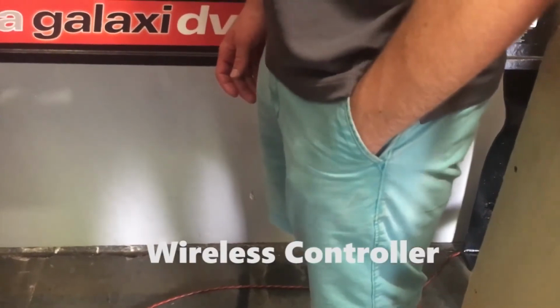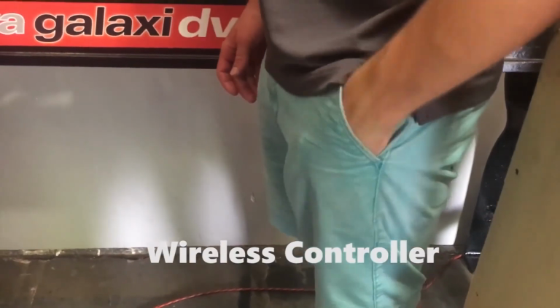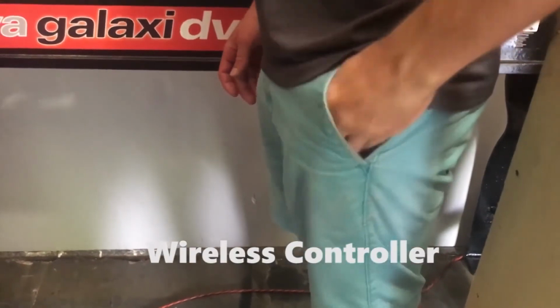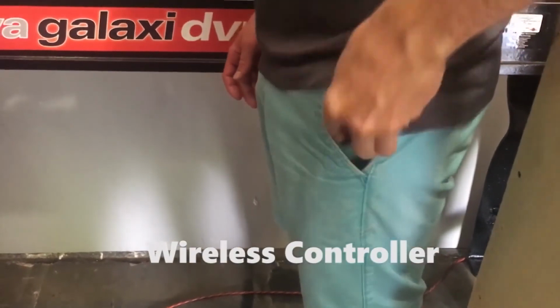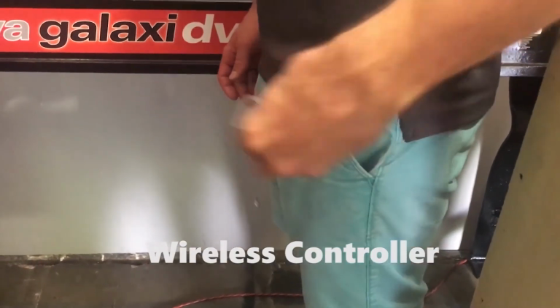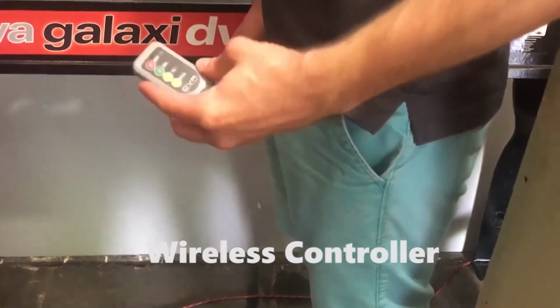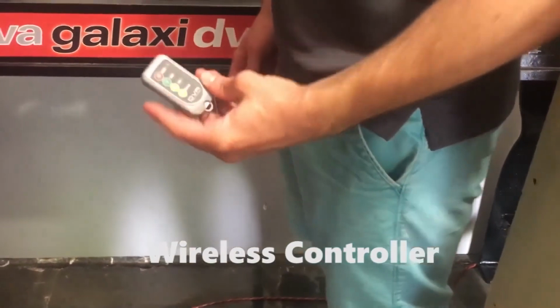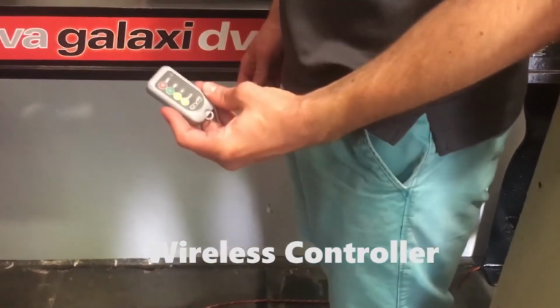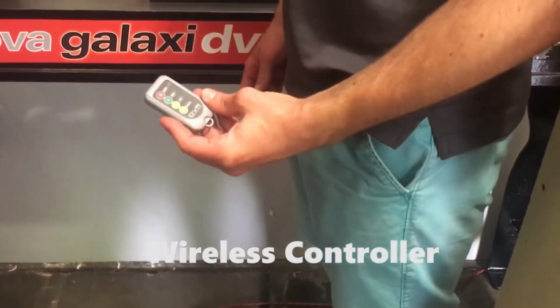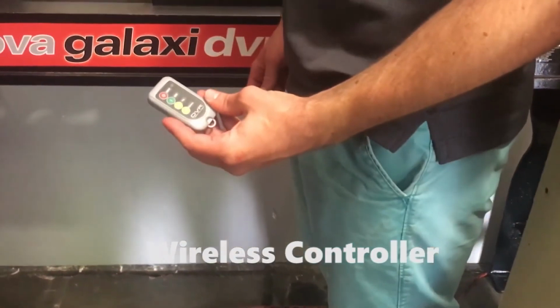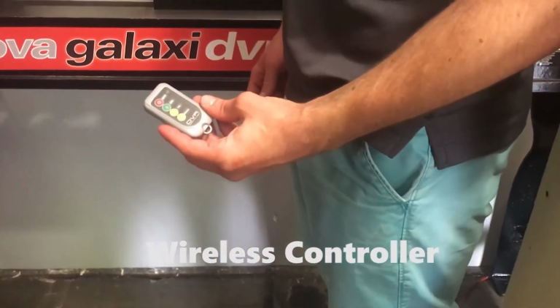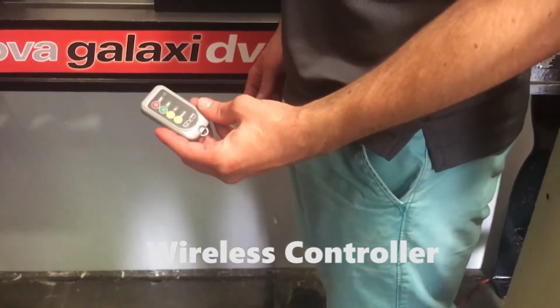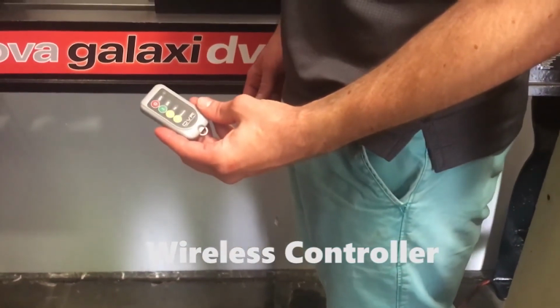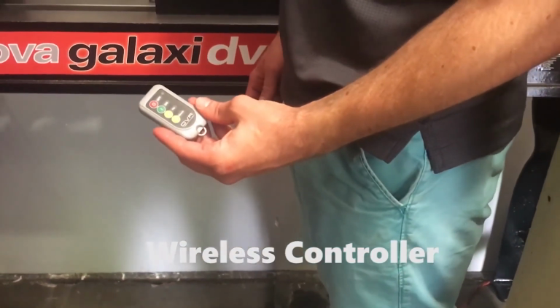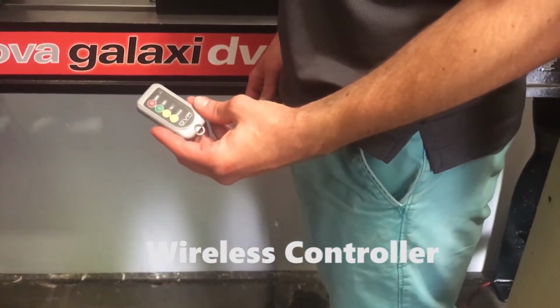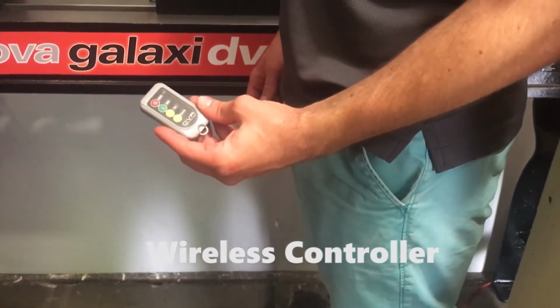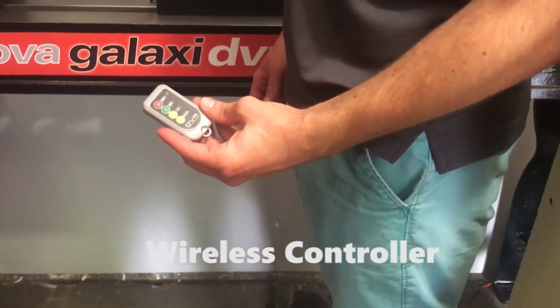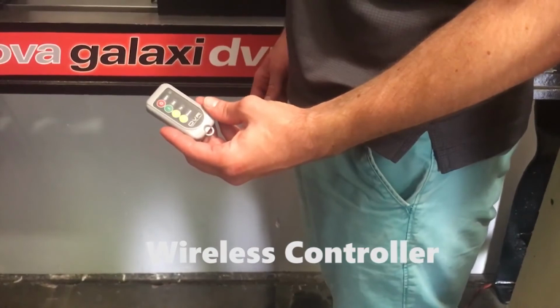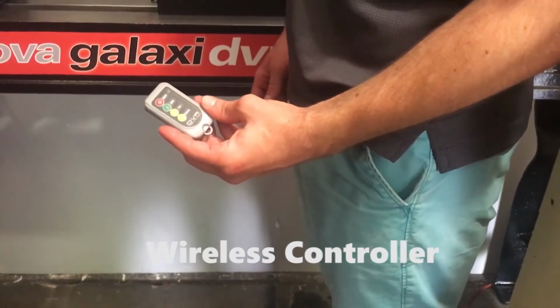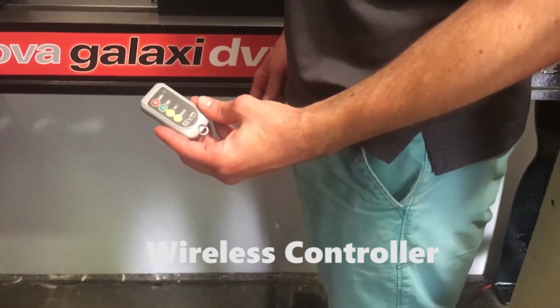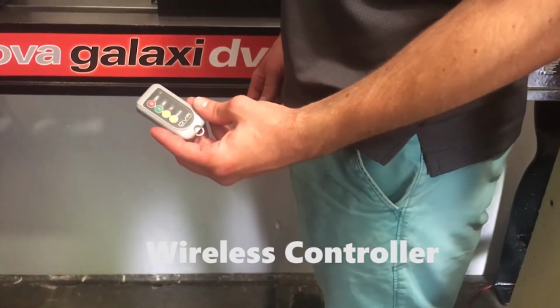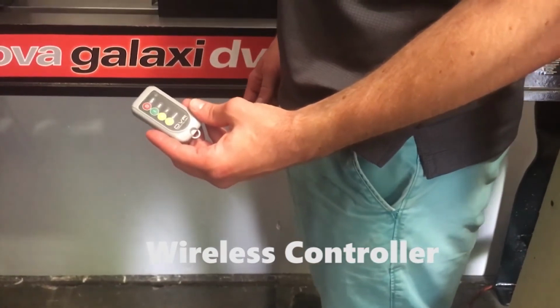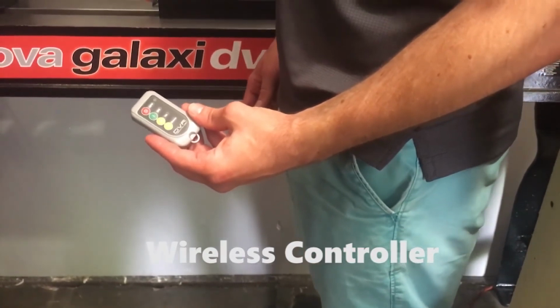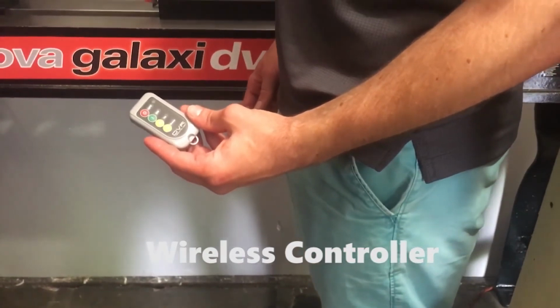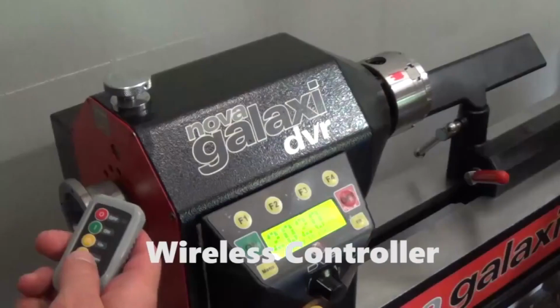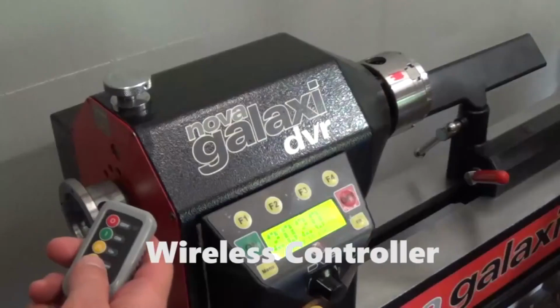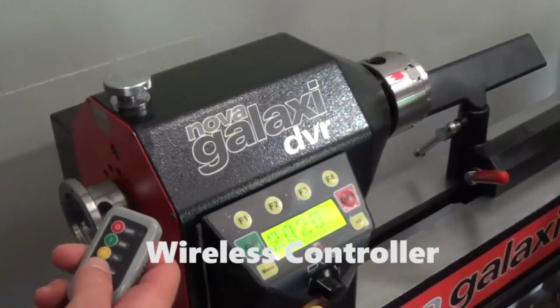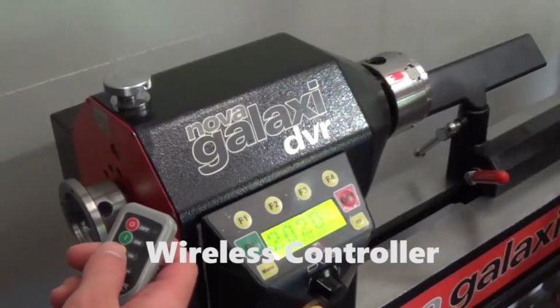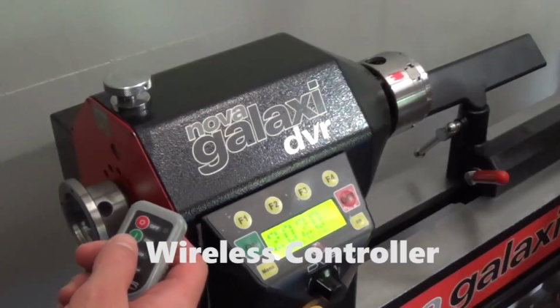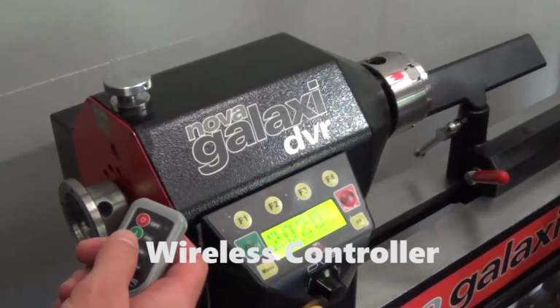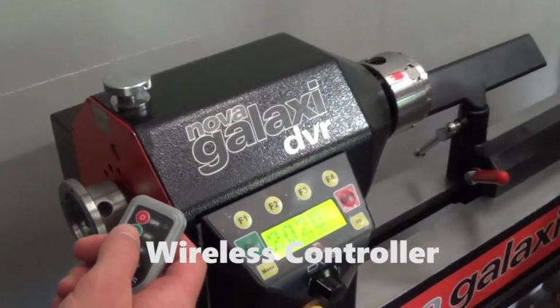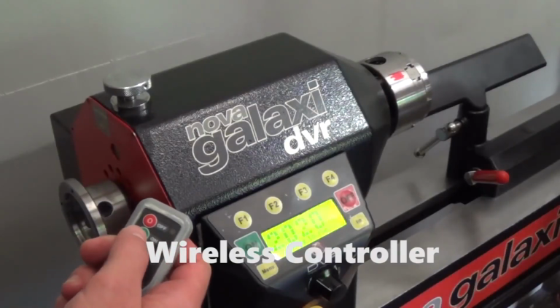For convenience, the Galaxy can be controlled with a wireless remote that can adjust speed or turn the lathe on and off.